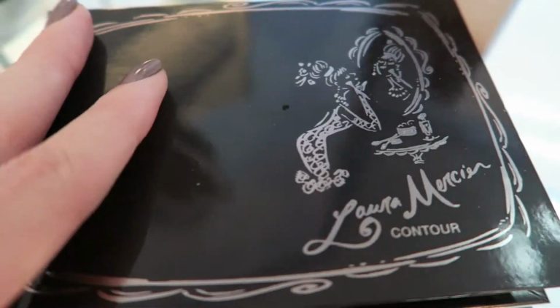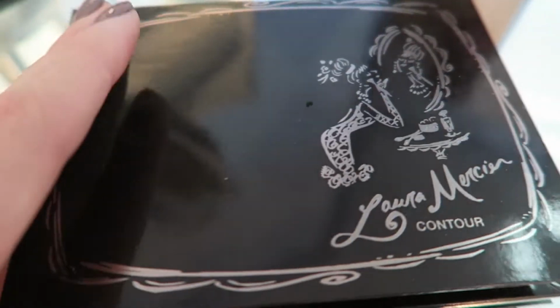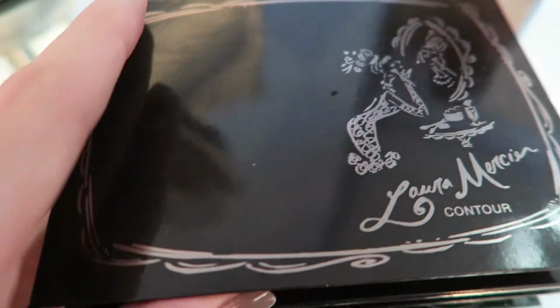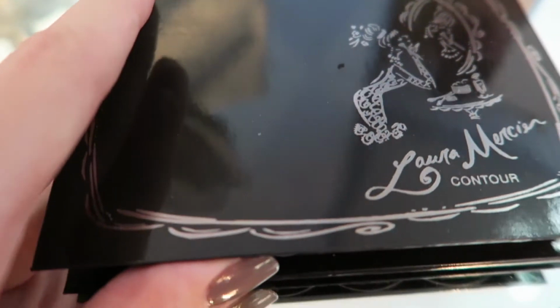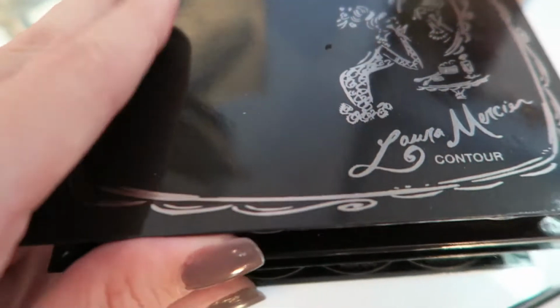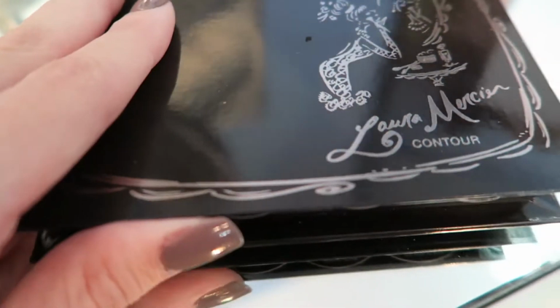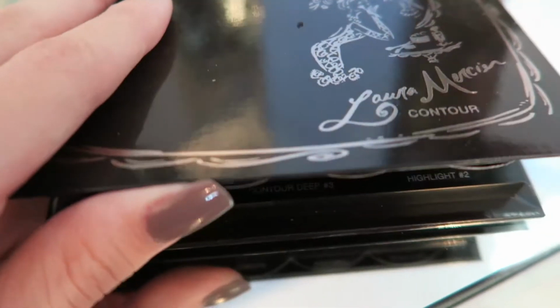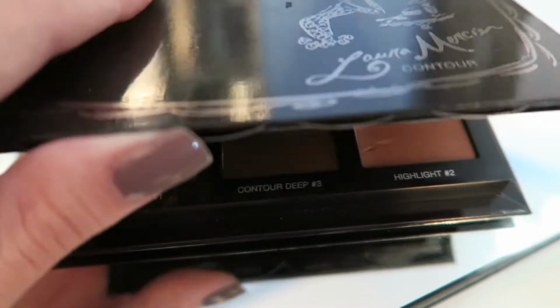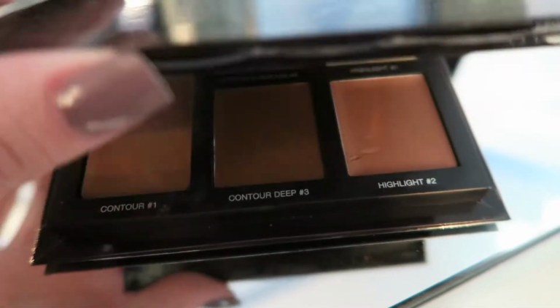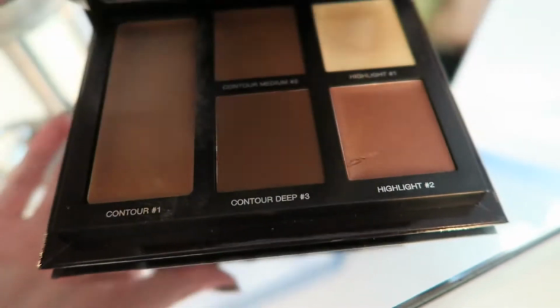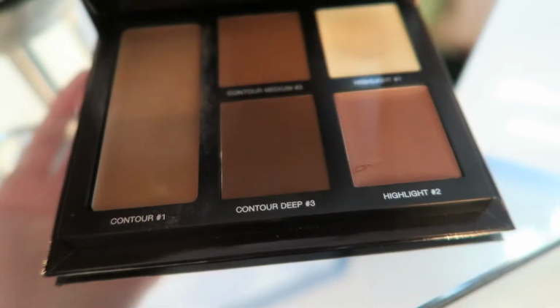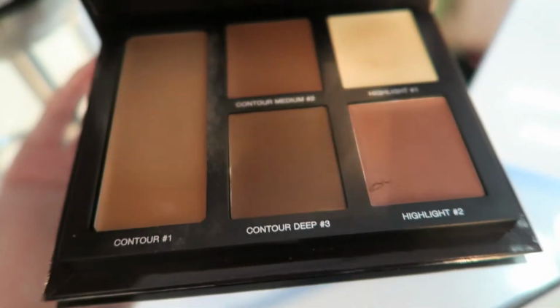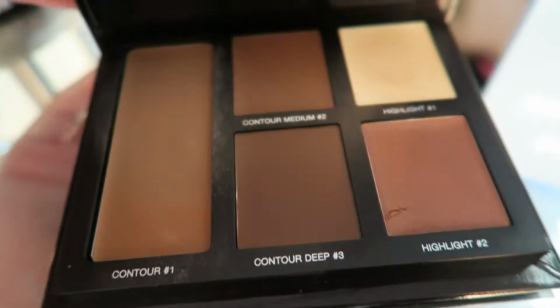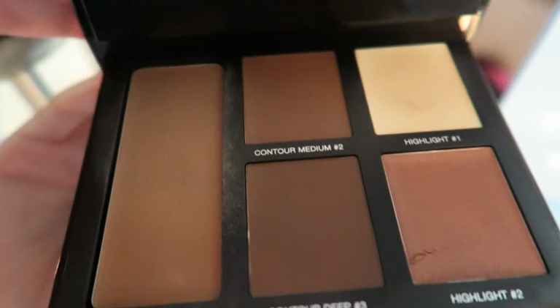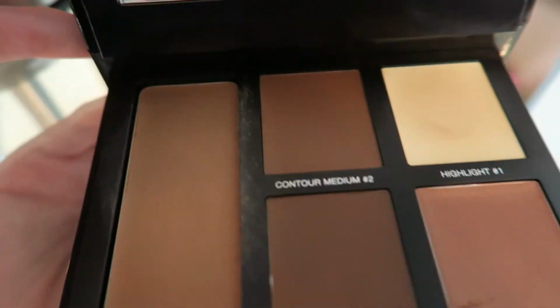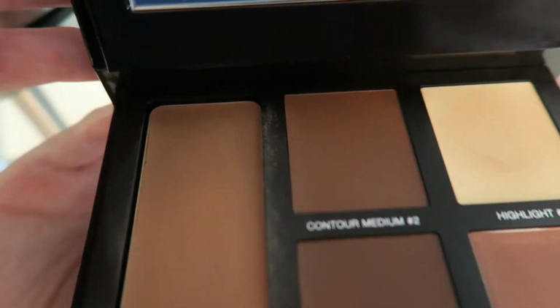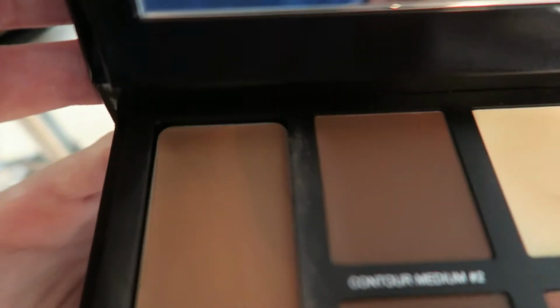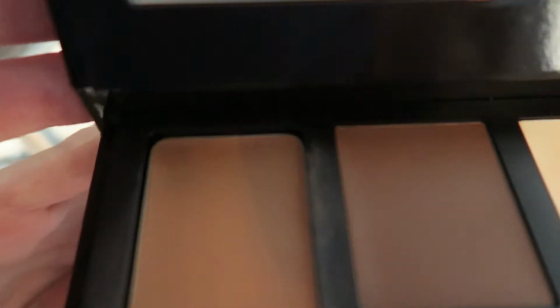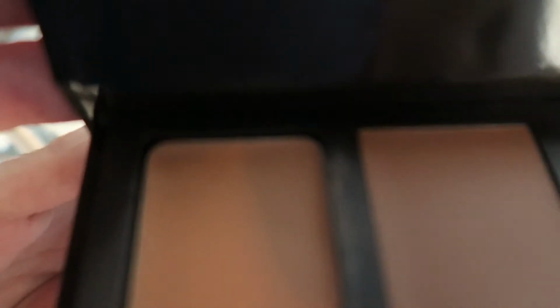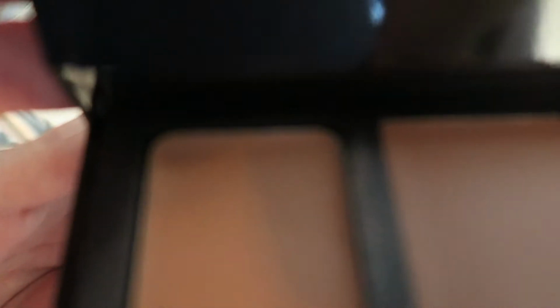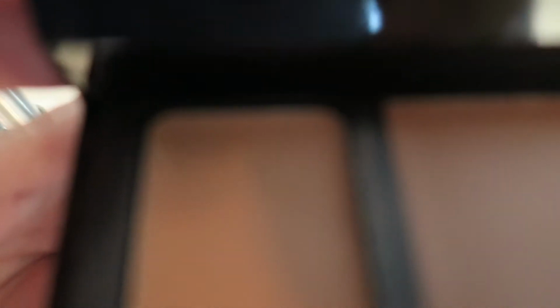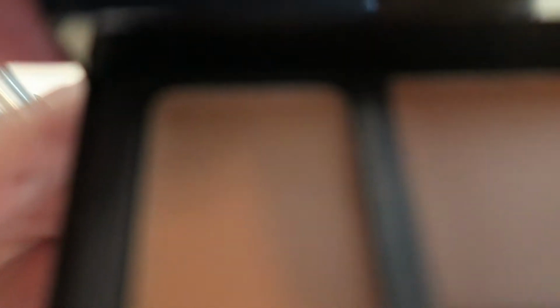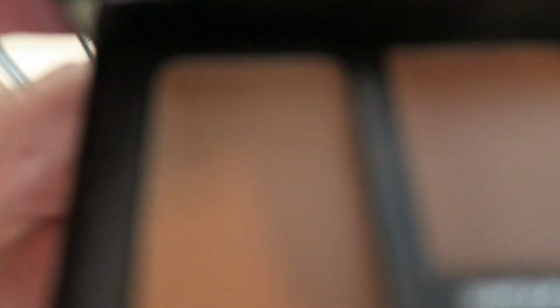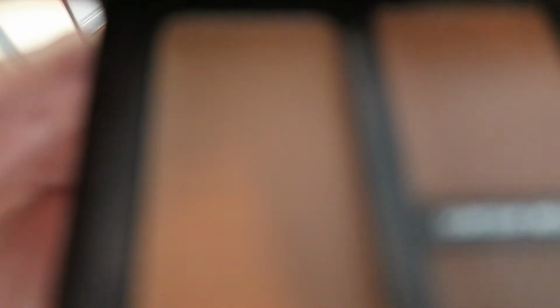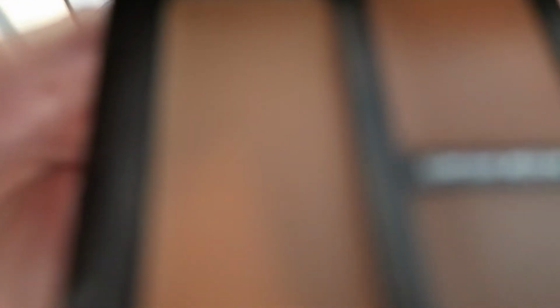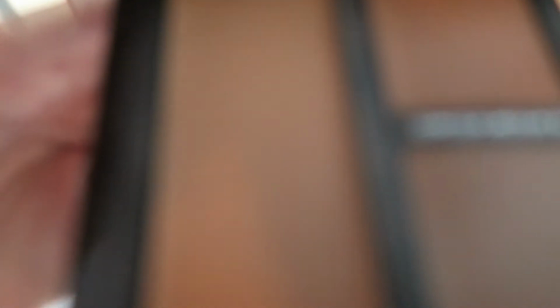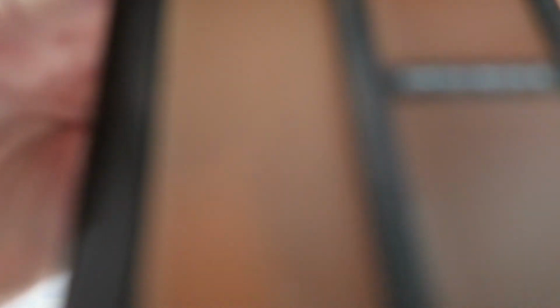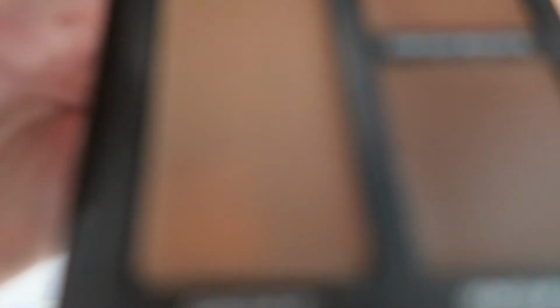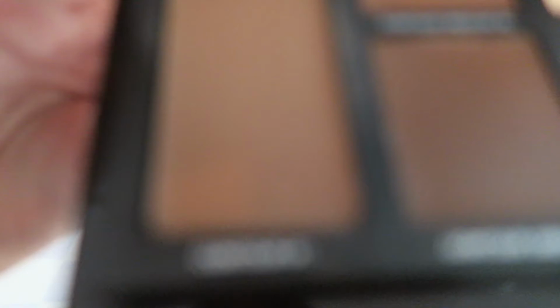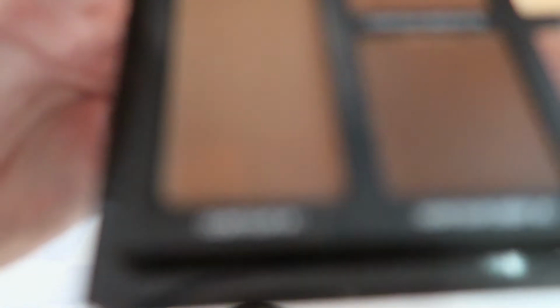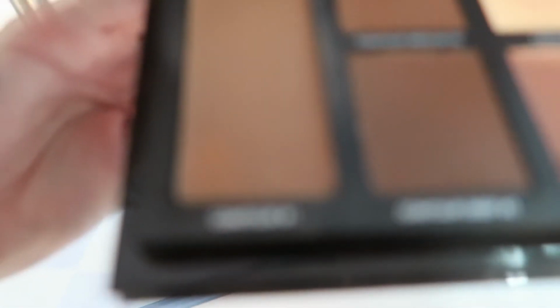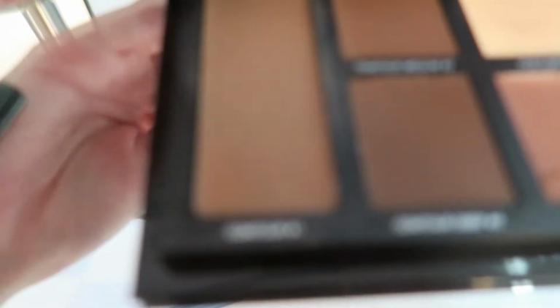Next I'm contouring with my Laura Mercier Contour Palette which is a bunch of cream contour shades.